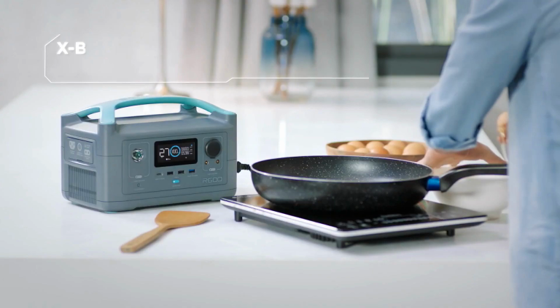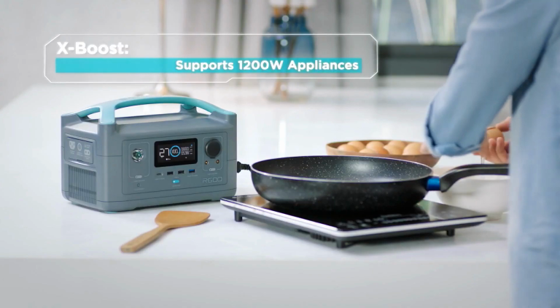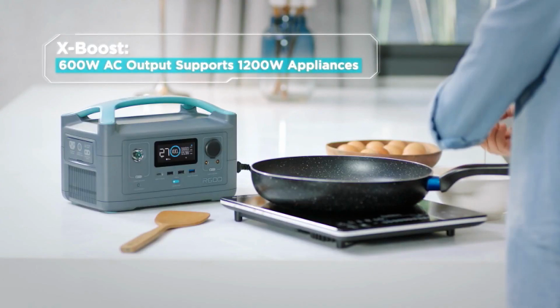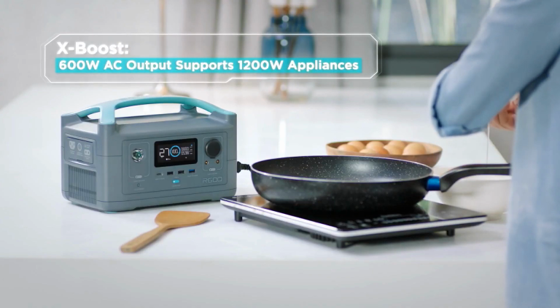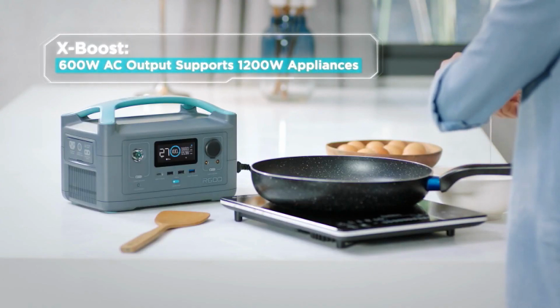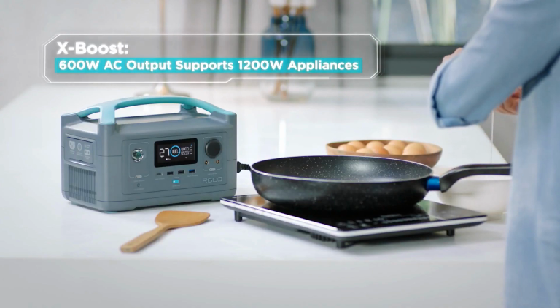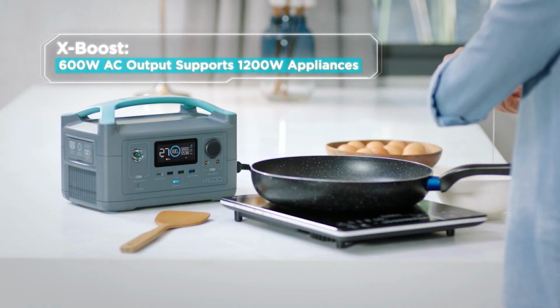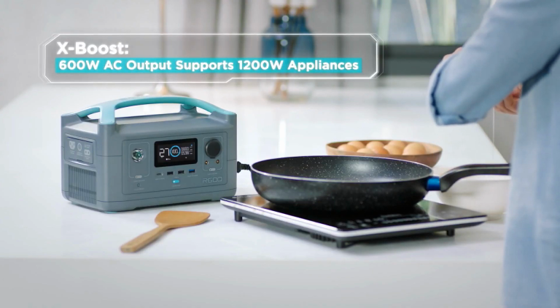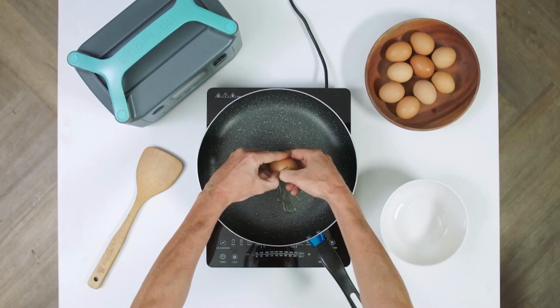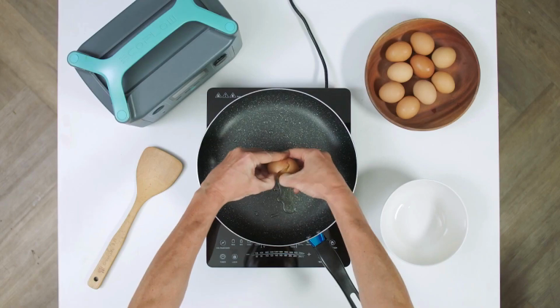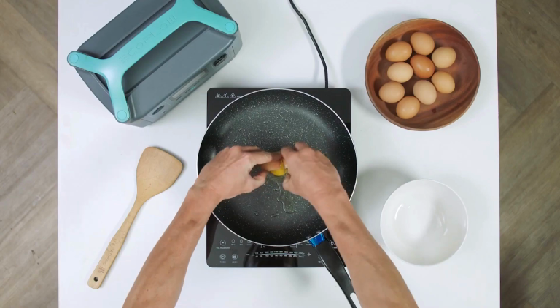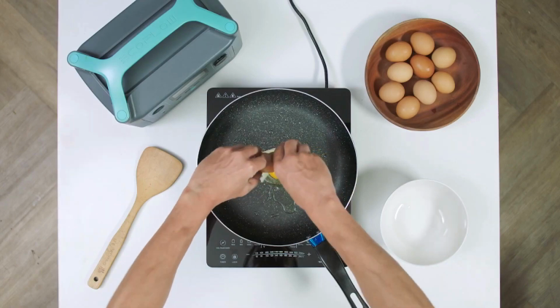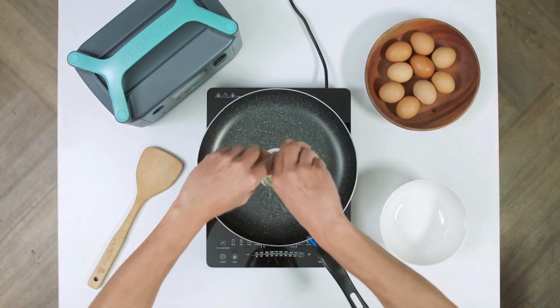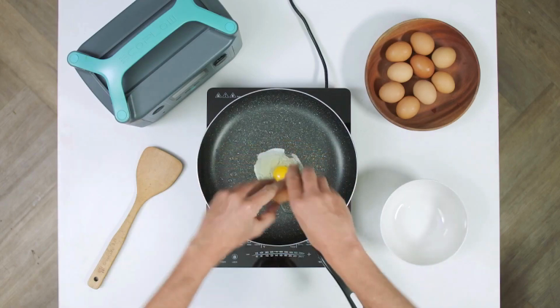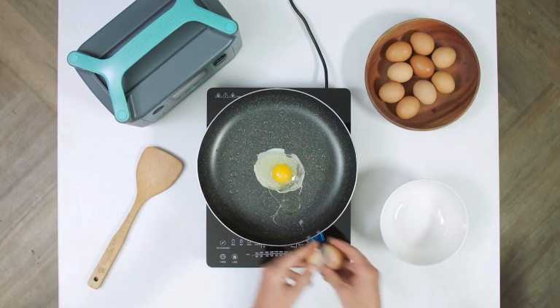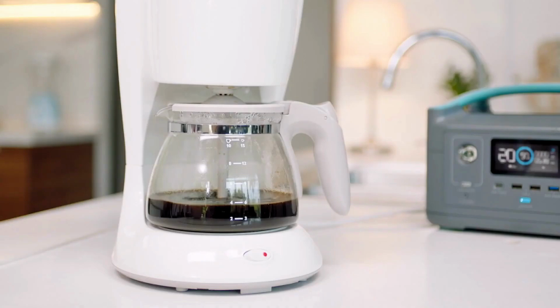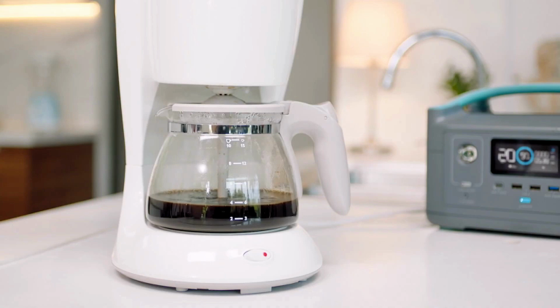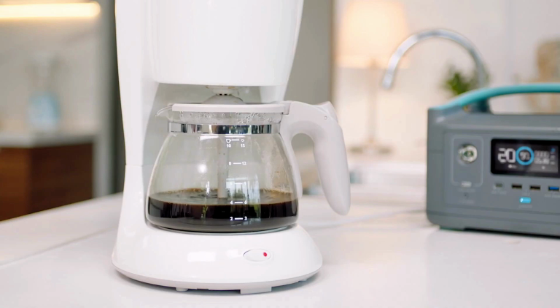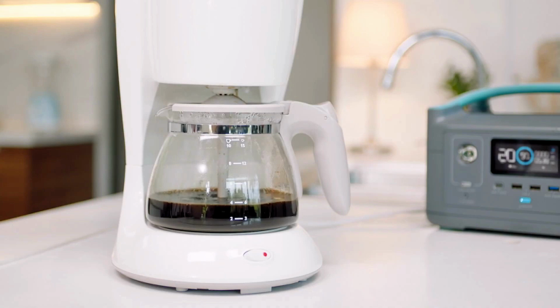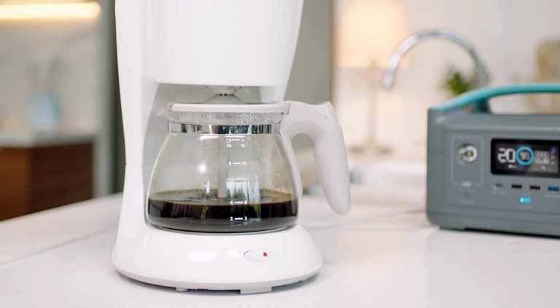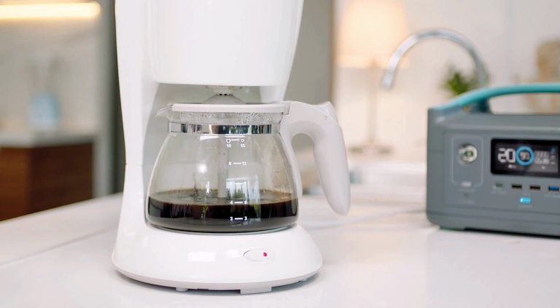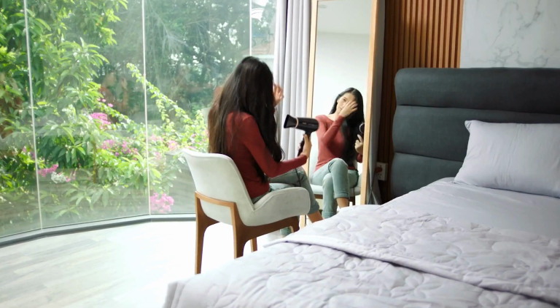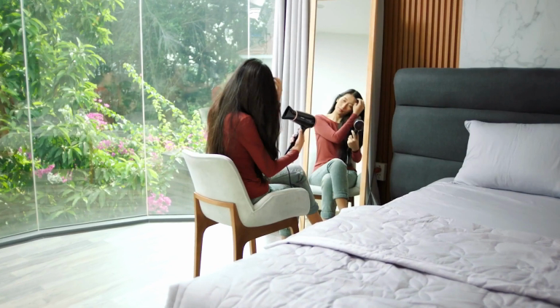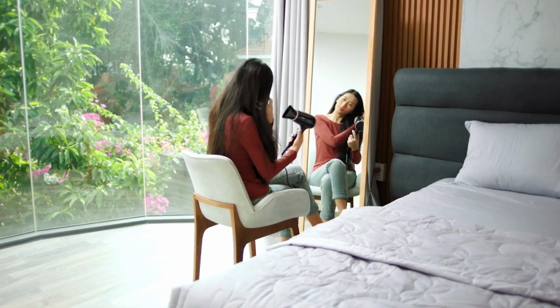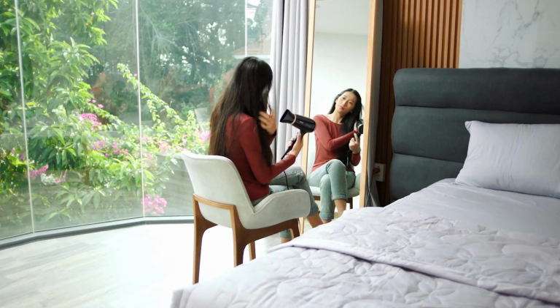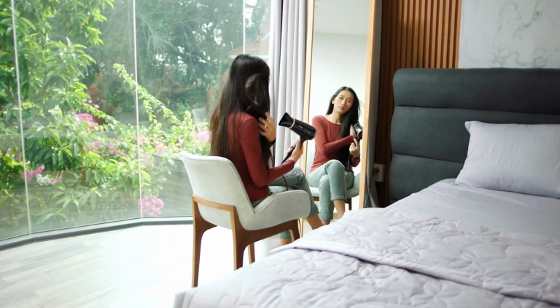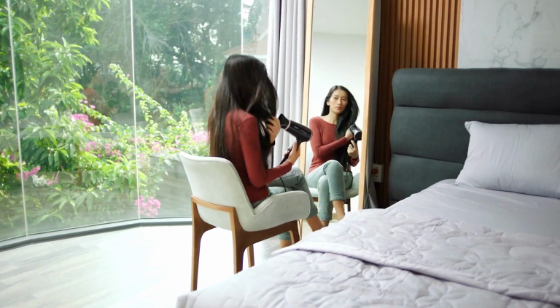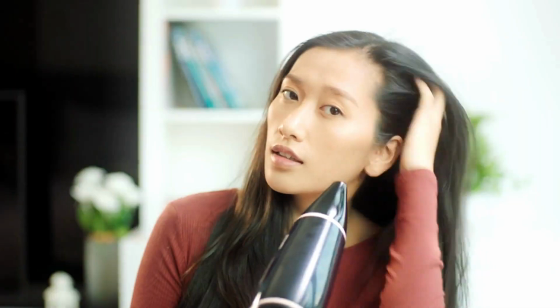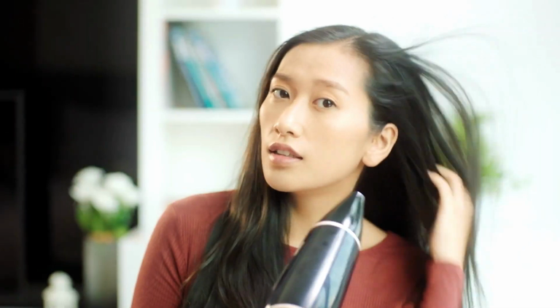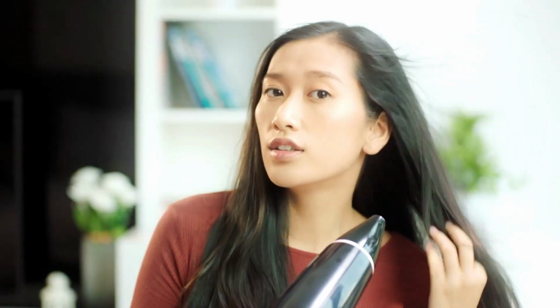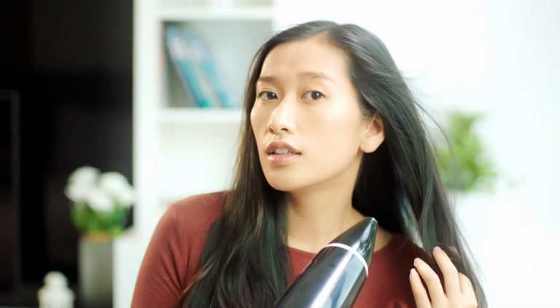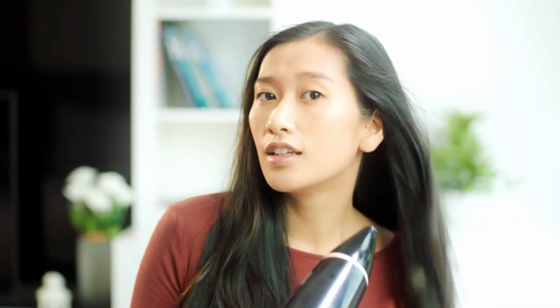So even during a blackout, you can scramble some eggs, brew a cup of joe, or blow dry those beautiful locks without a moment's worry.